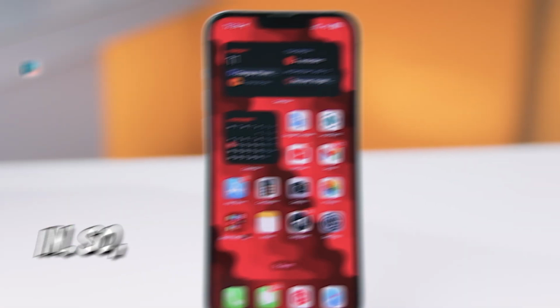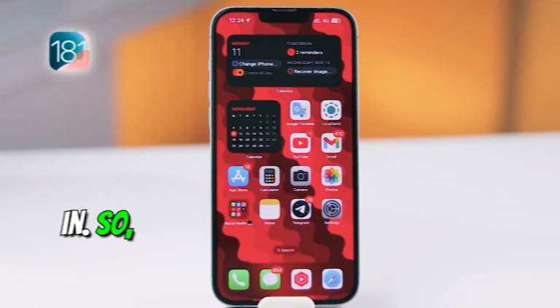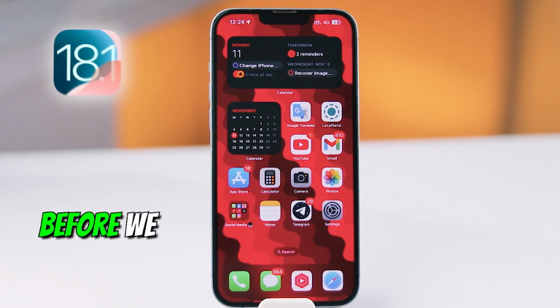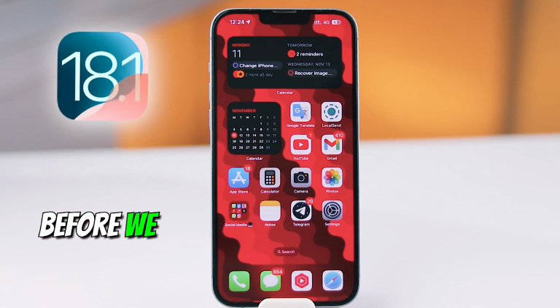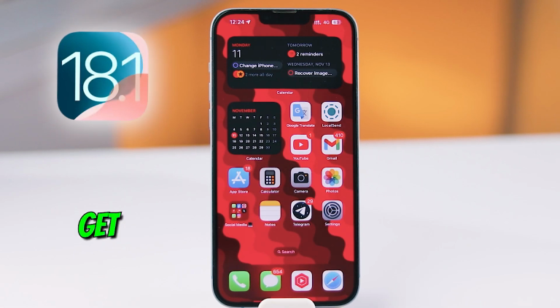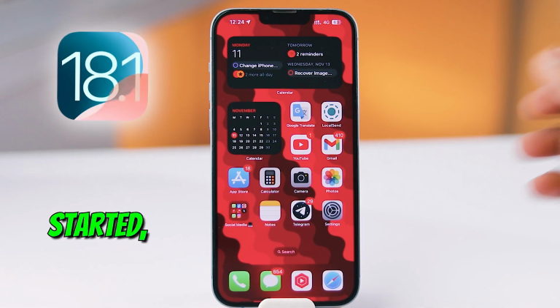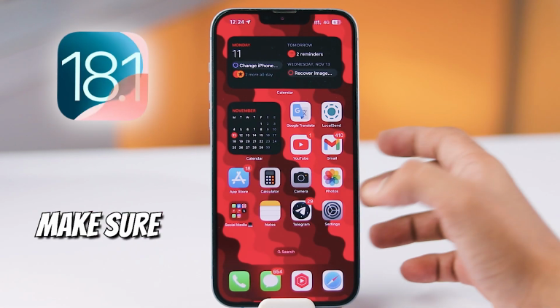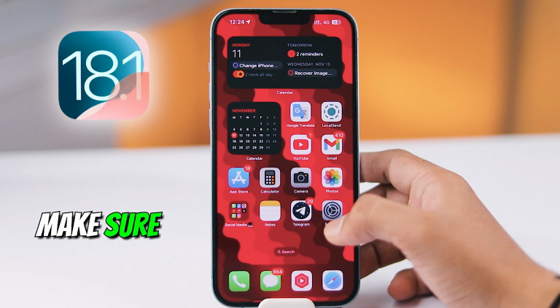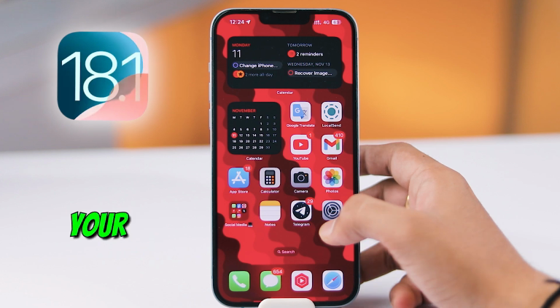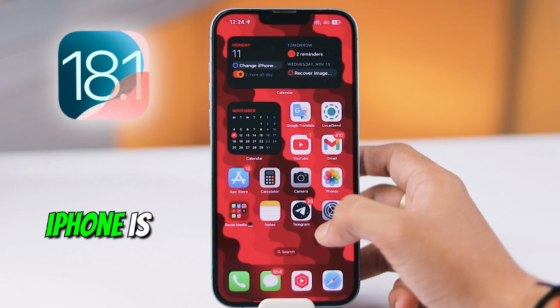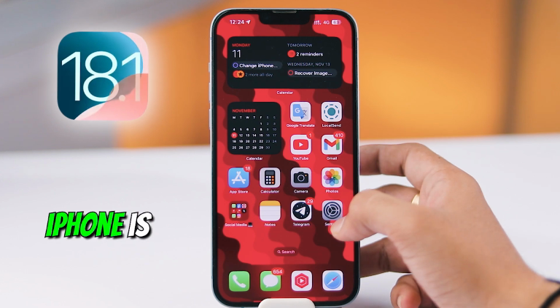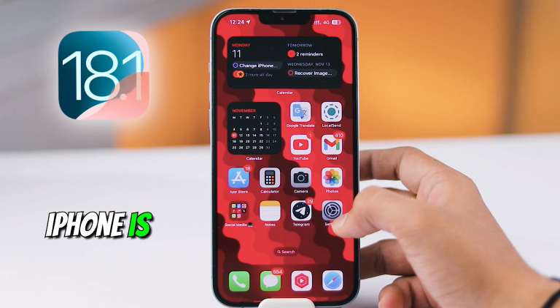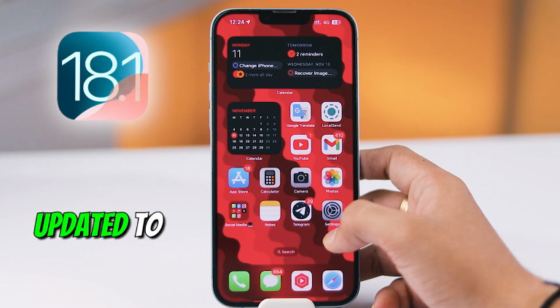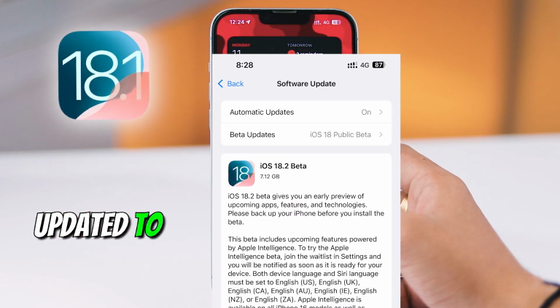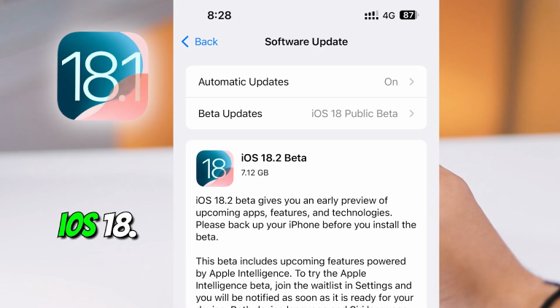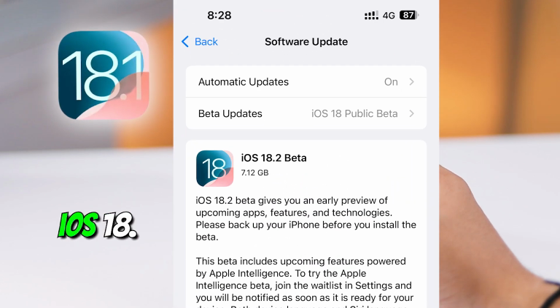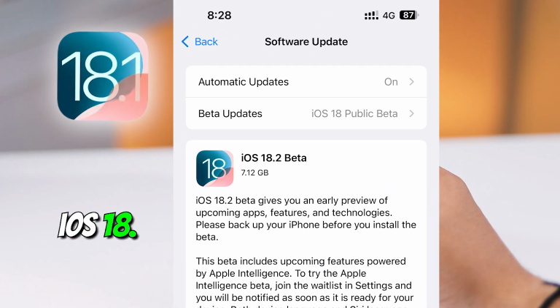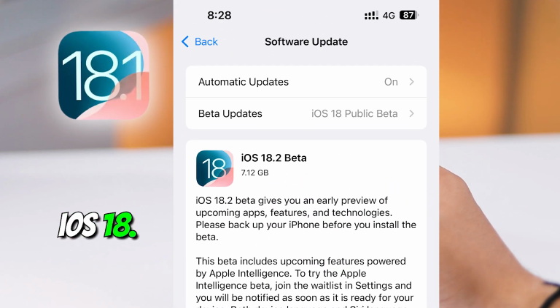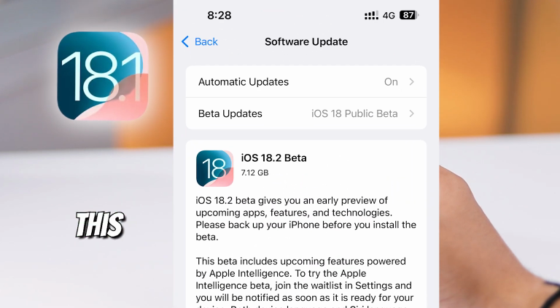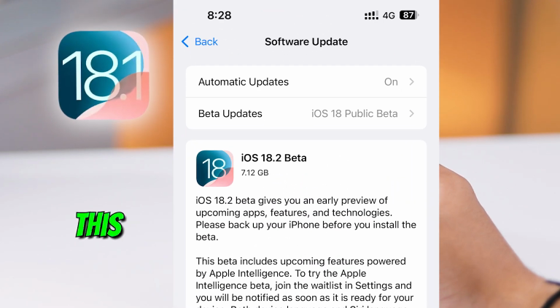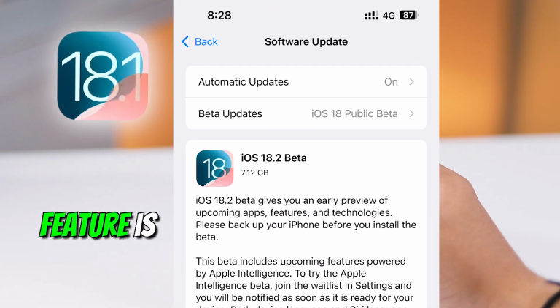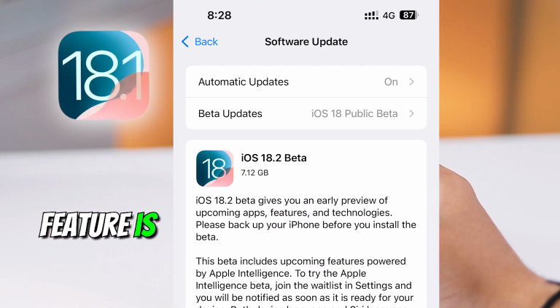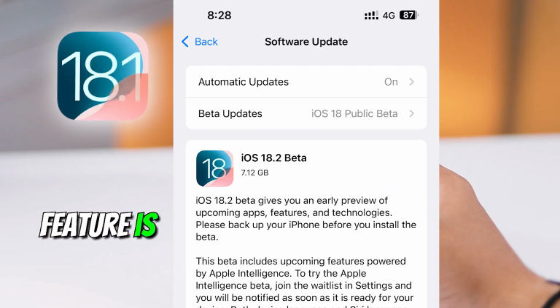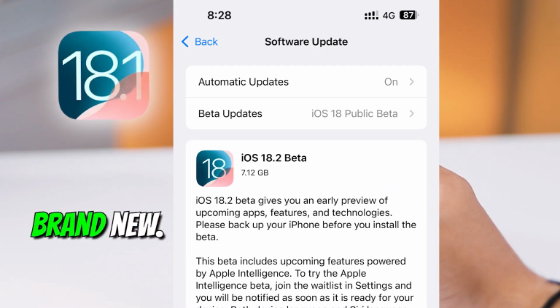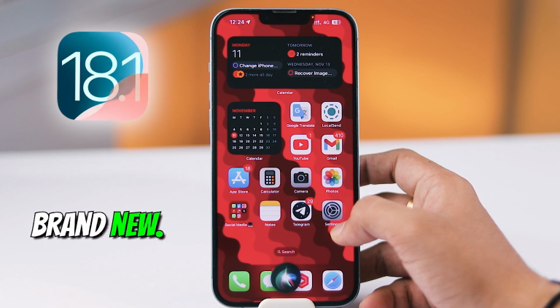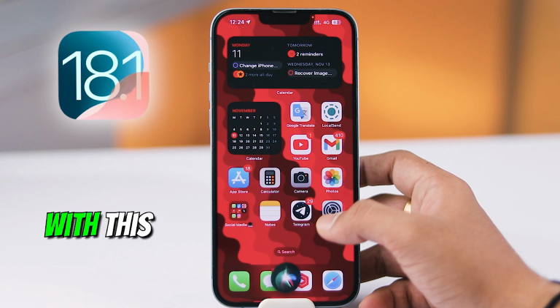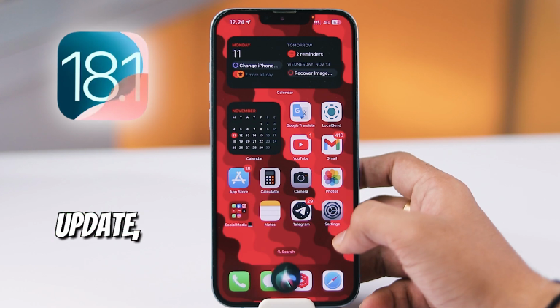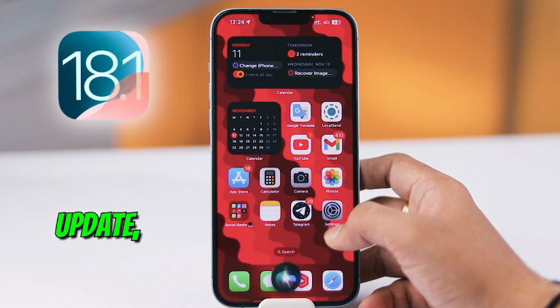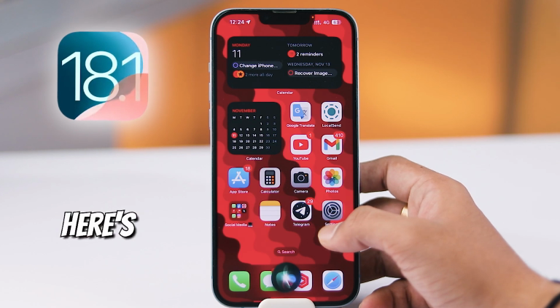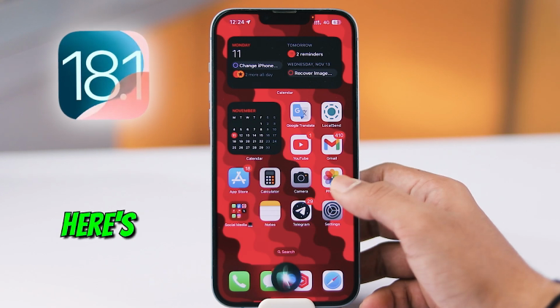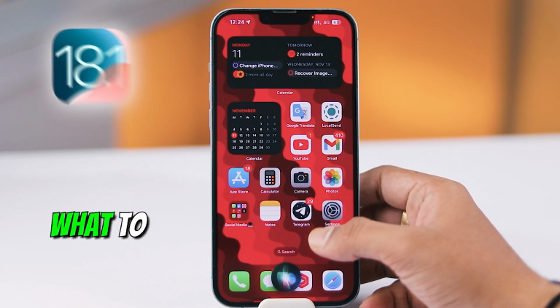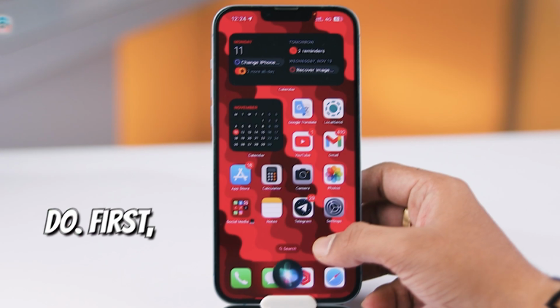So before we get started, make sure your iPhone is updated to iOS 18. This feature is brand new with this update. Here's what to do.